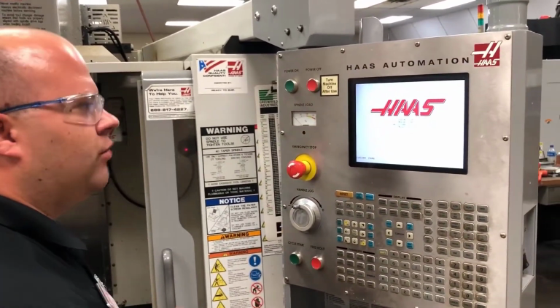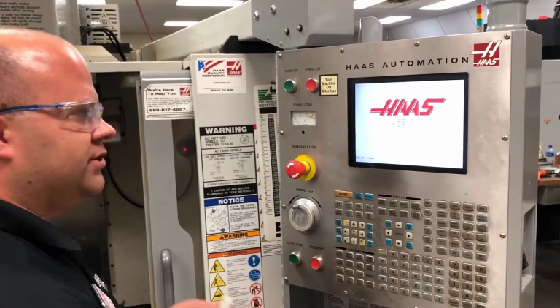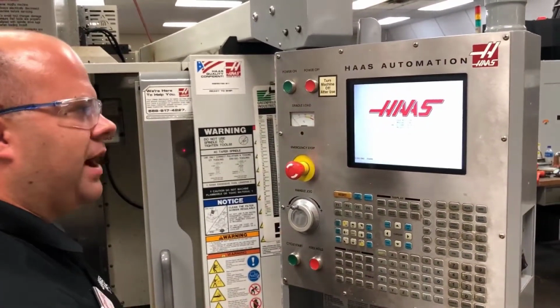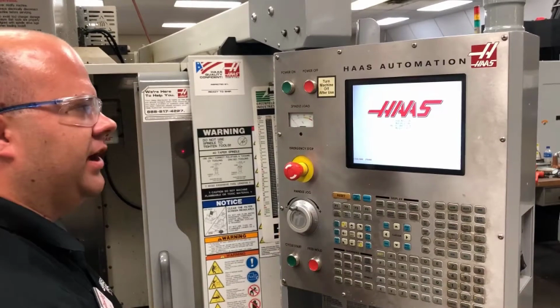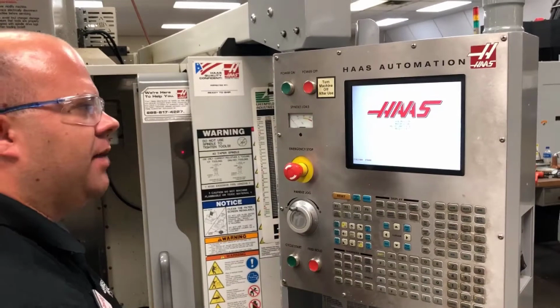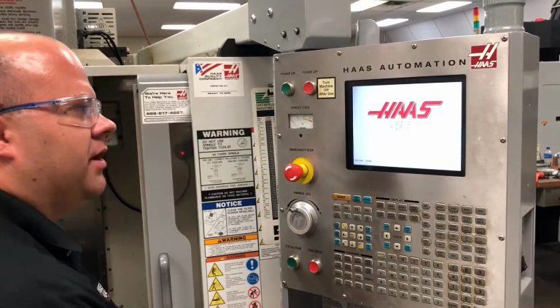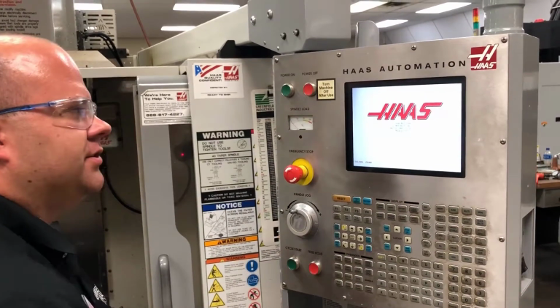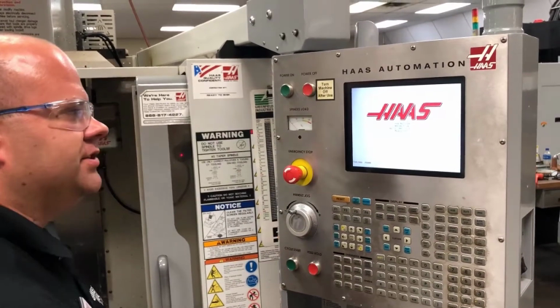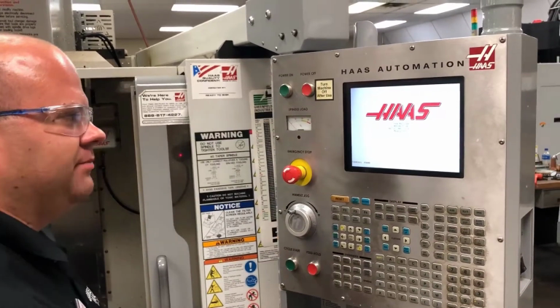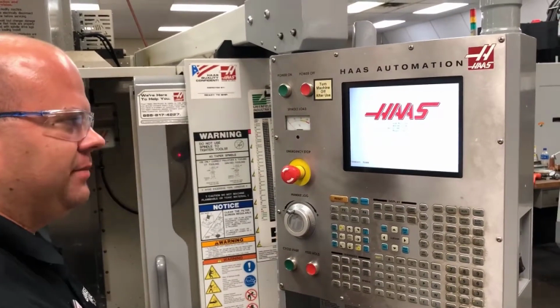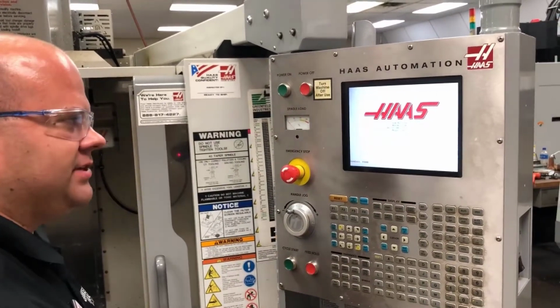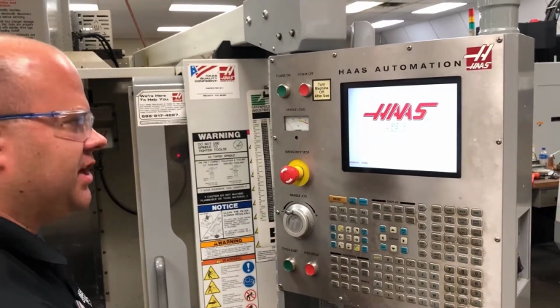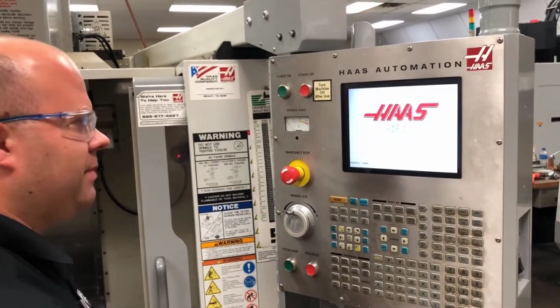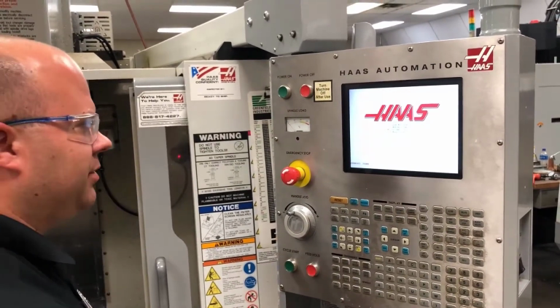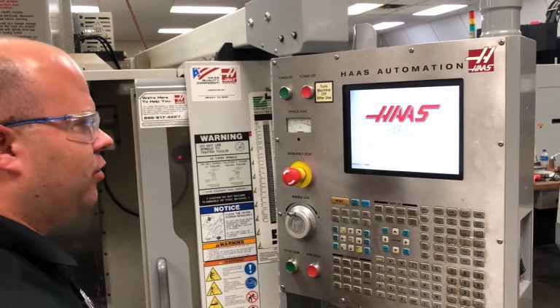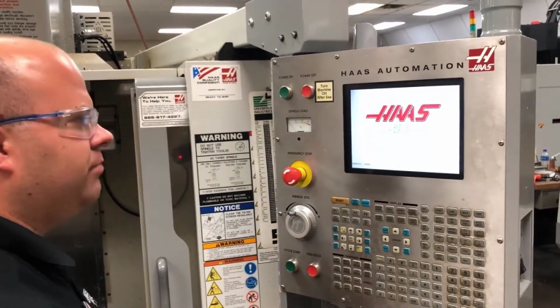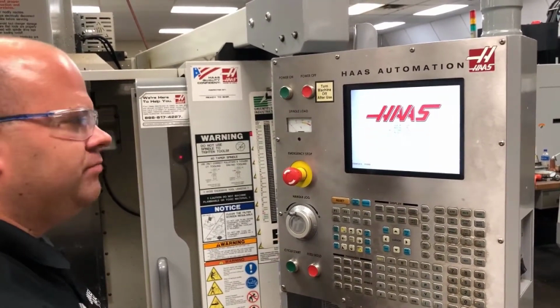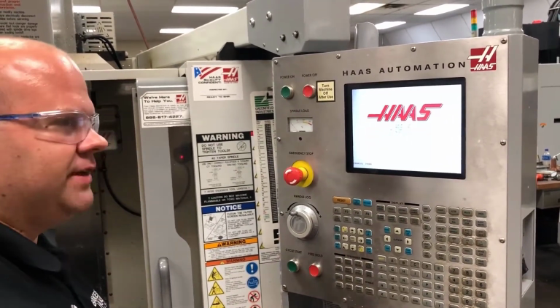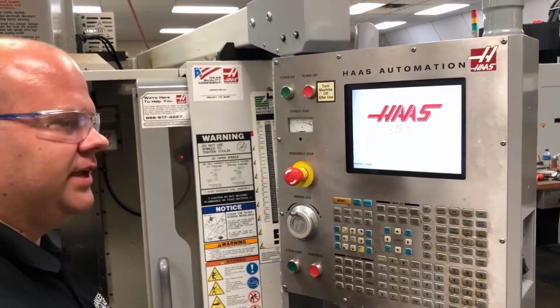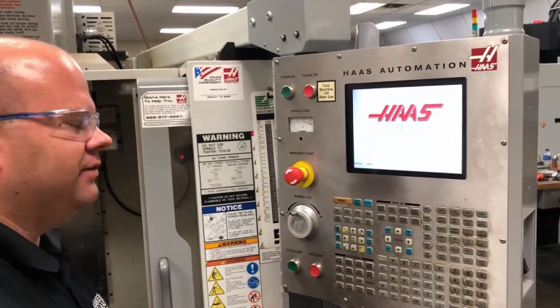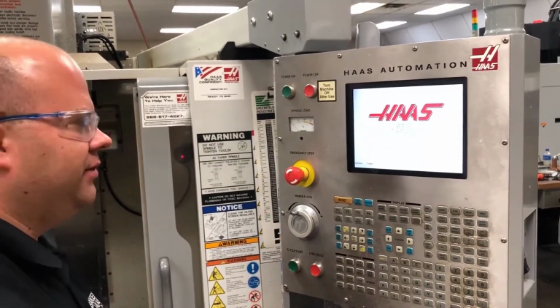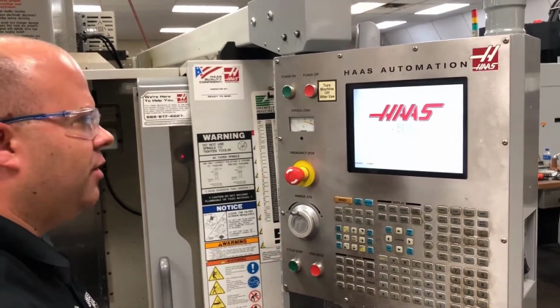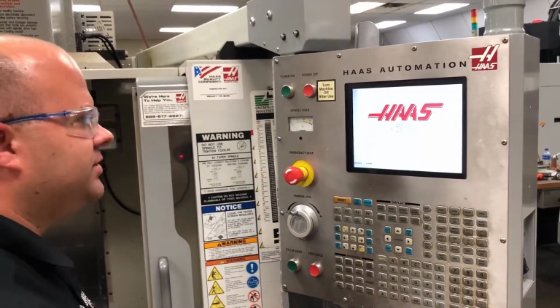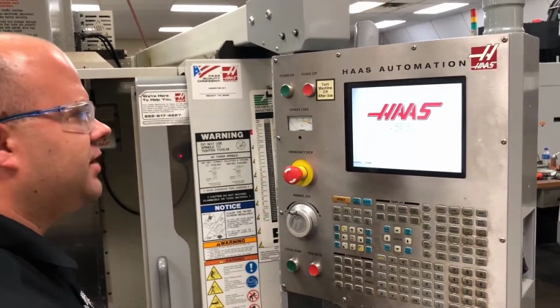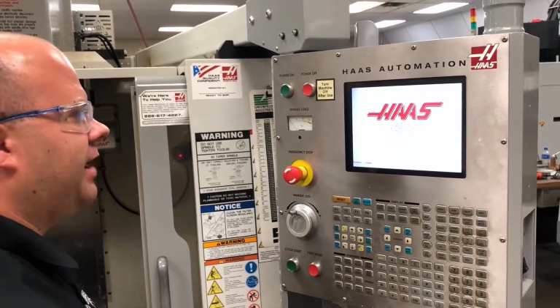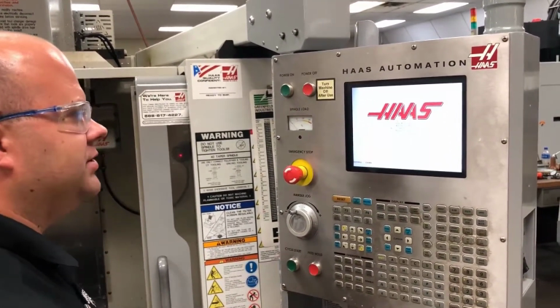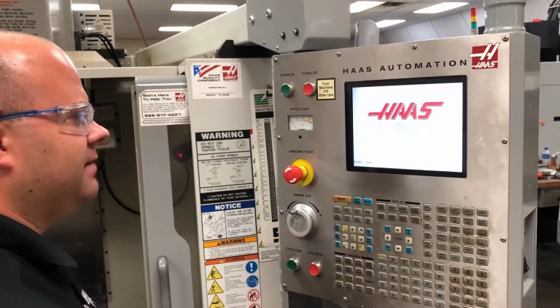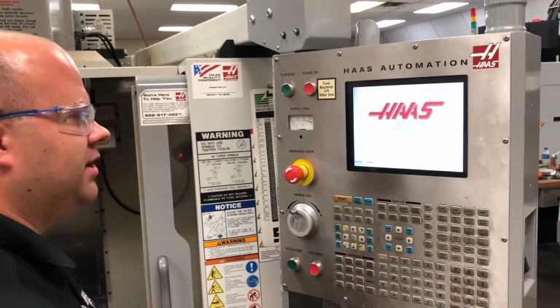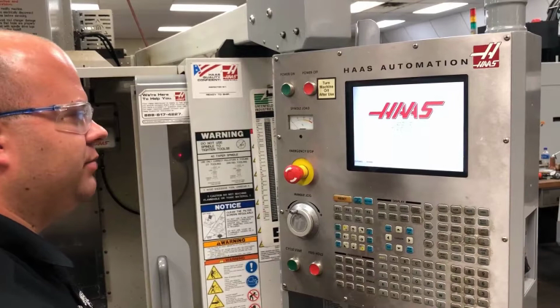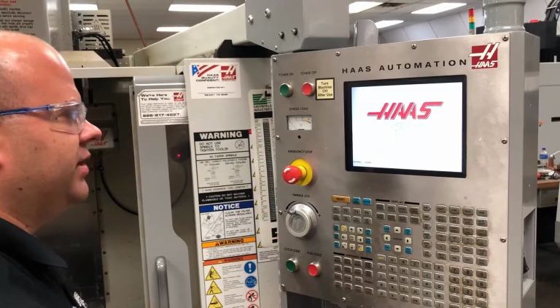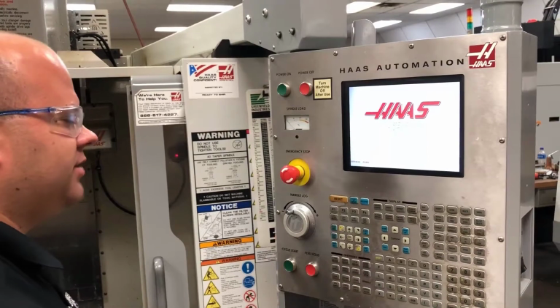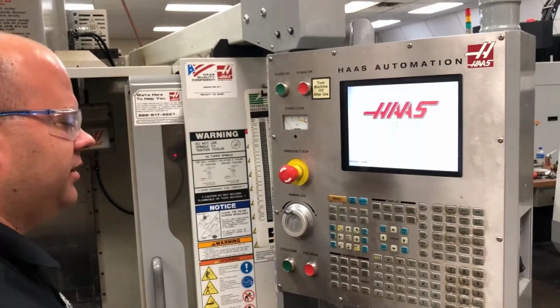Once it's powering up, you're also going to see many messages come up on the board. You just have to give it a few moments and once it comes up, we will get started.